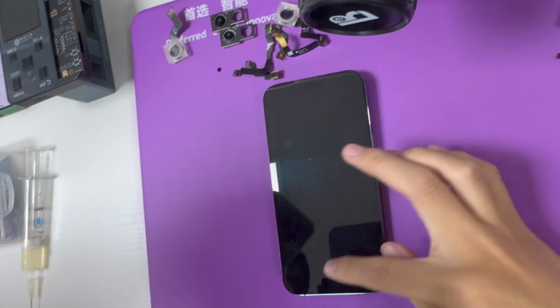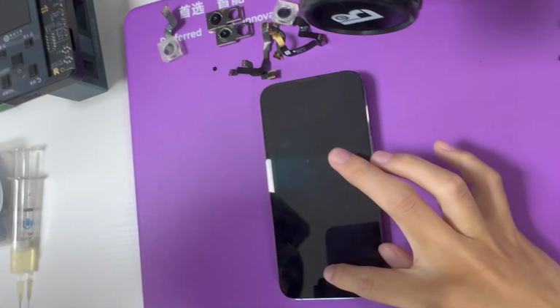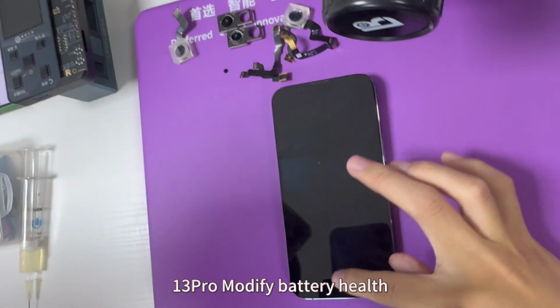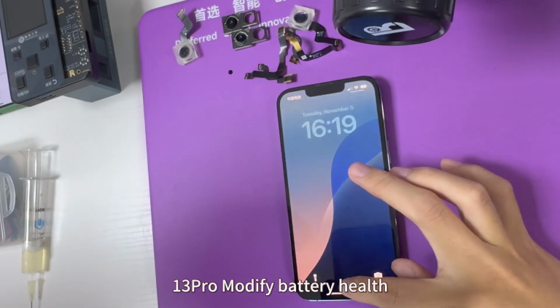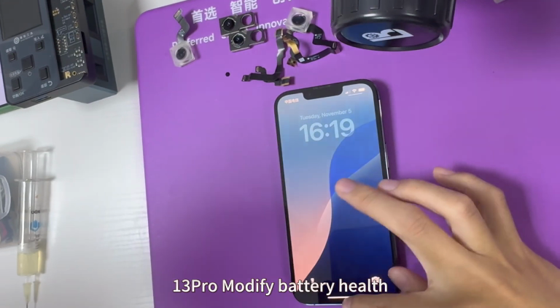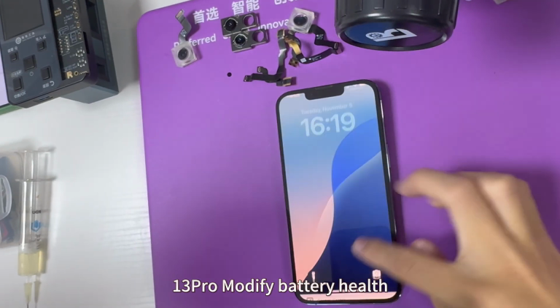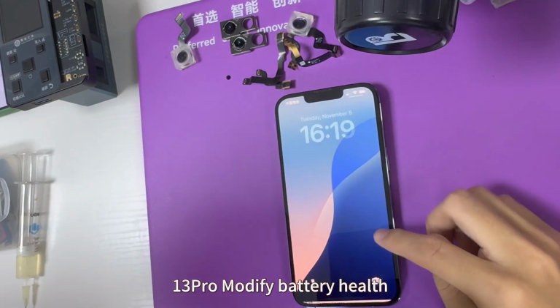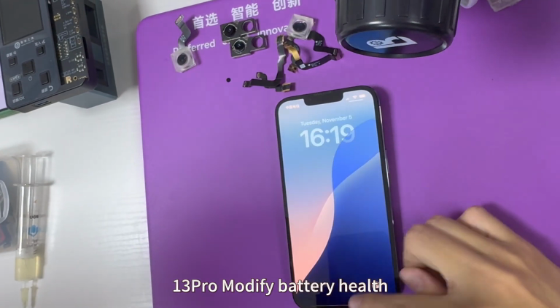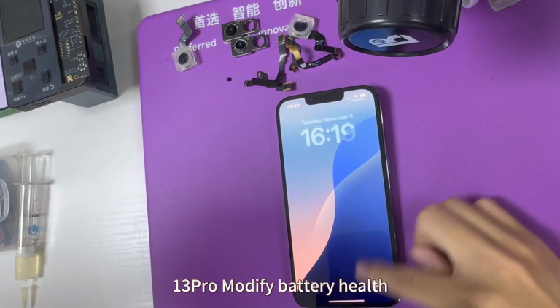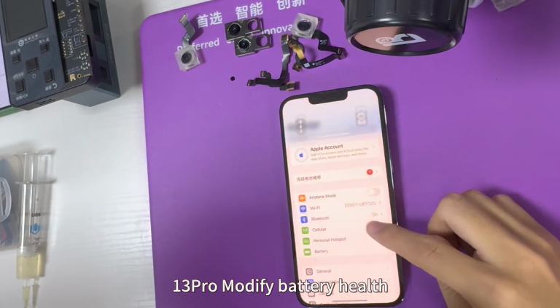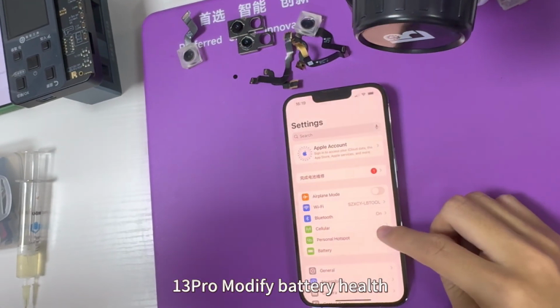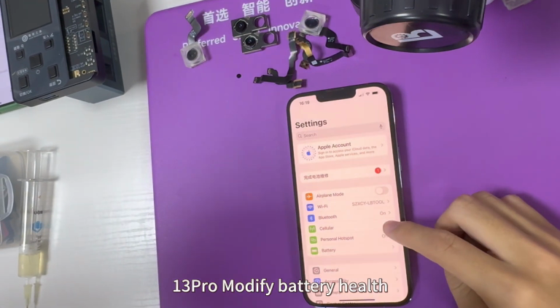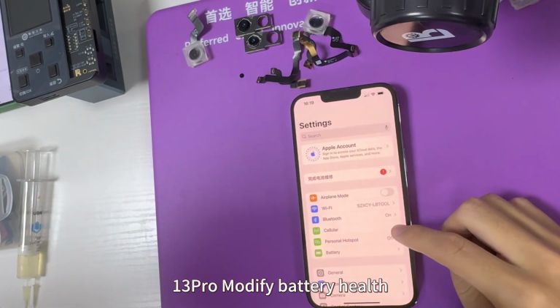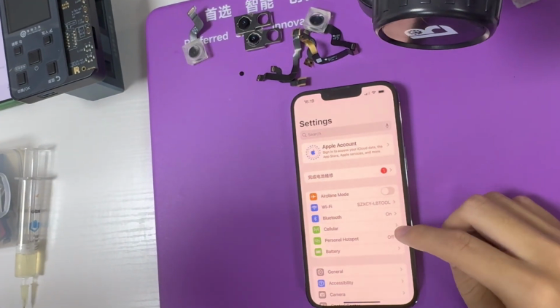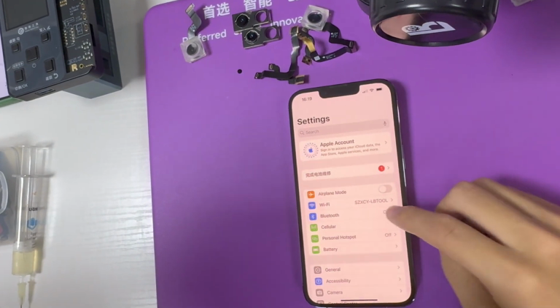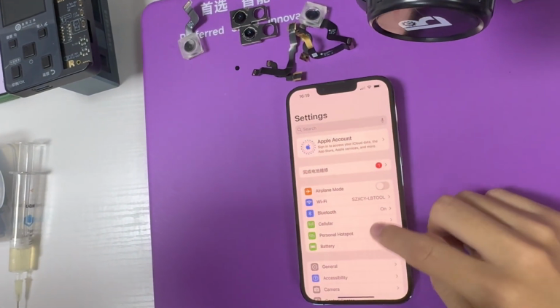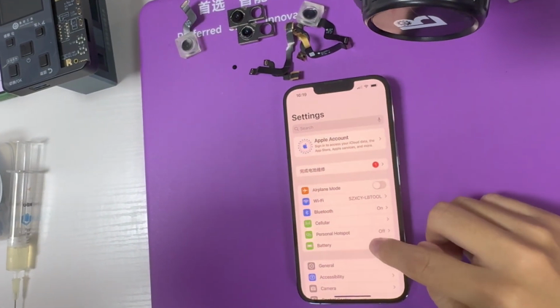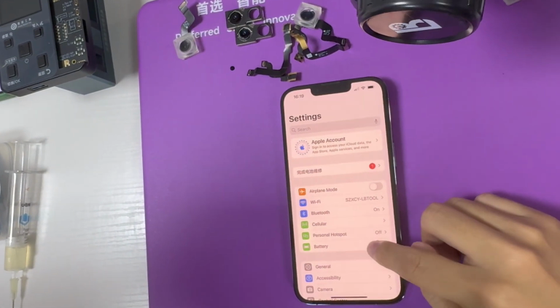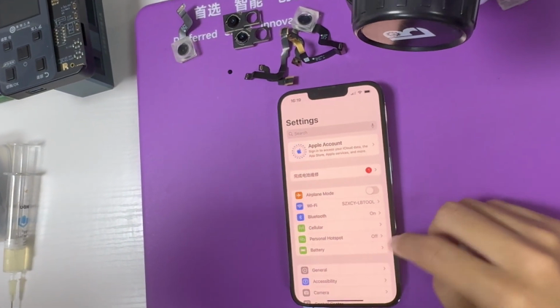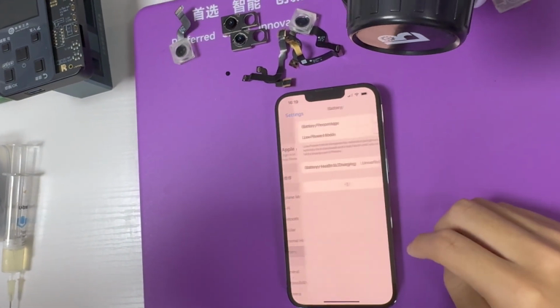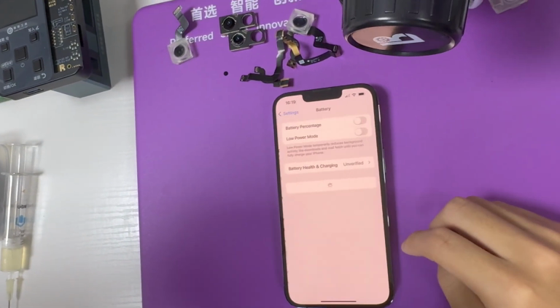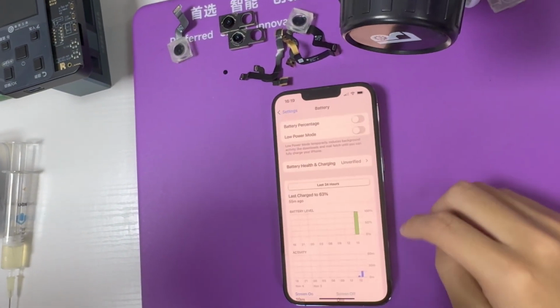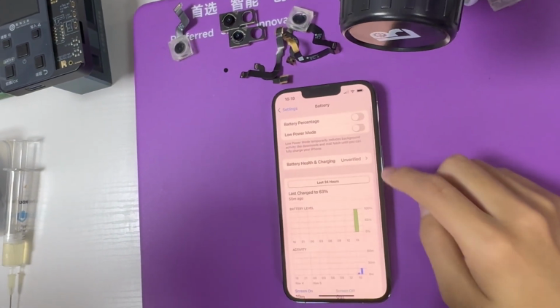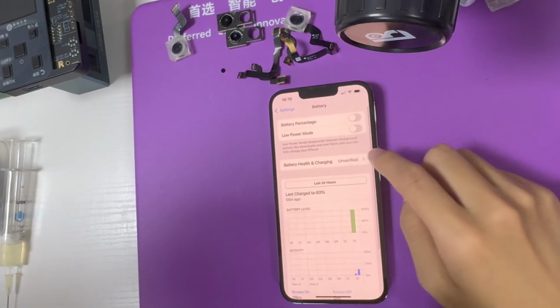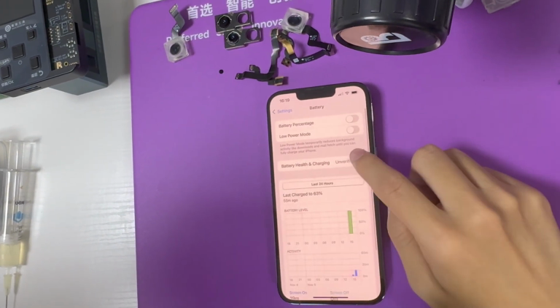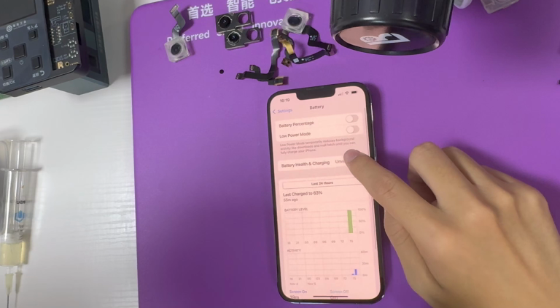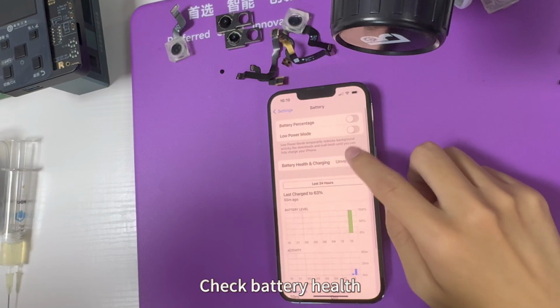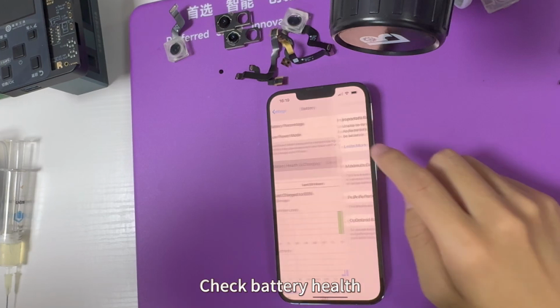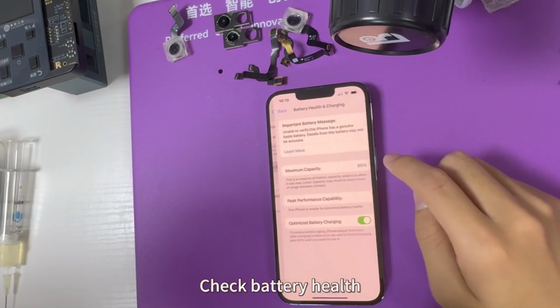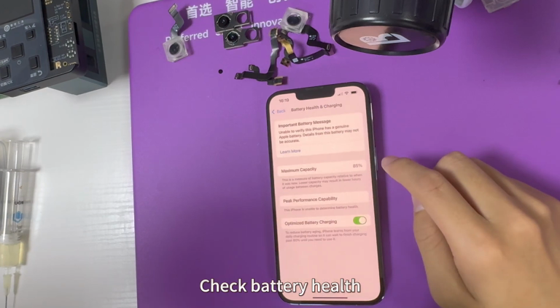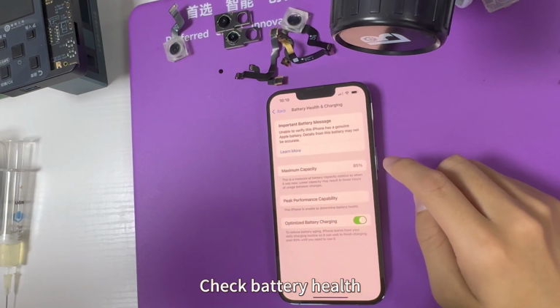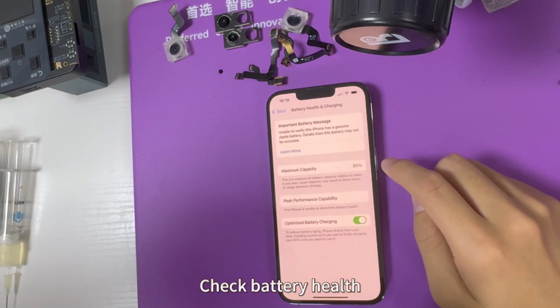iPhone 13 Pro: Modify Battery Health. Check Battery Health.